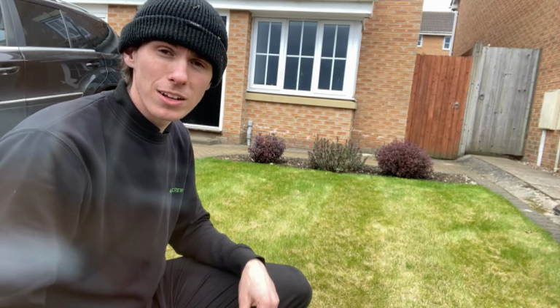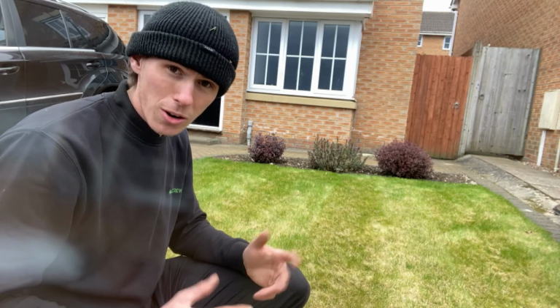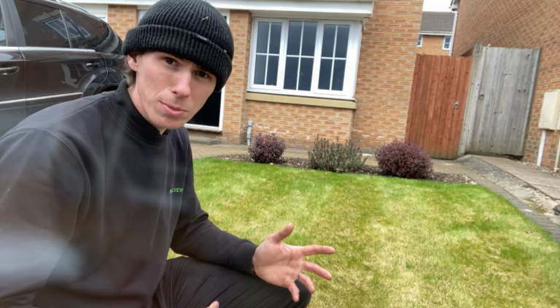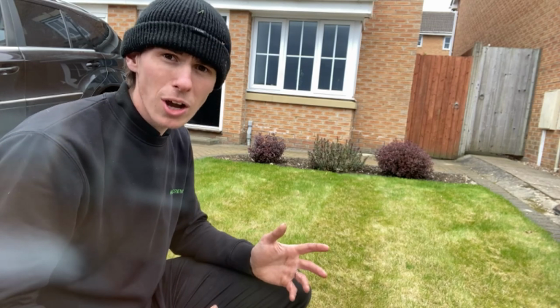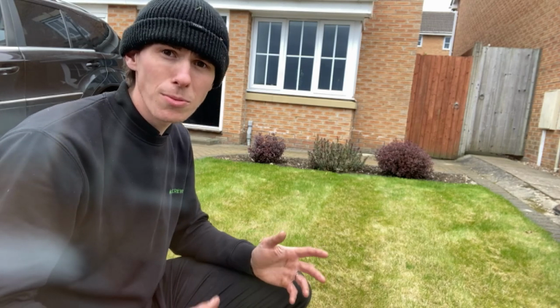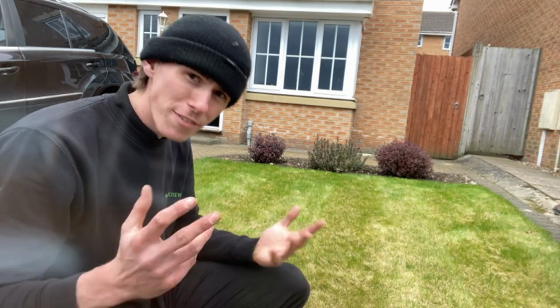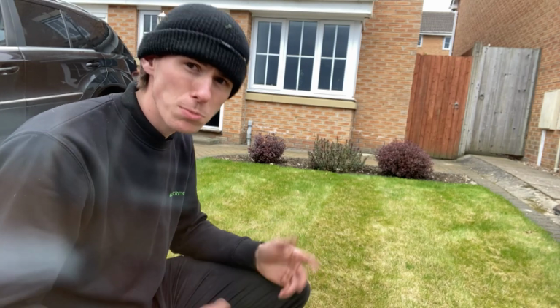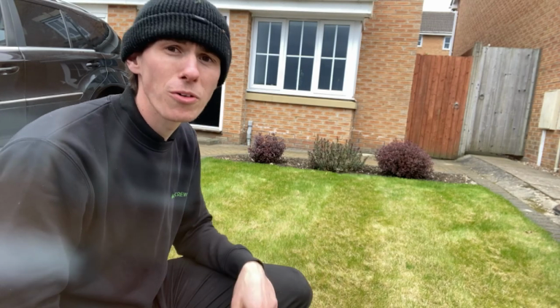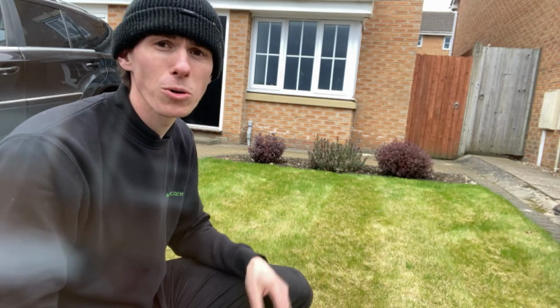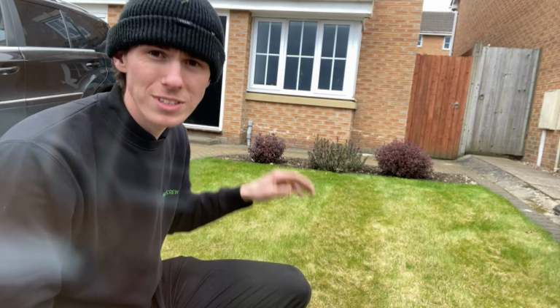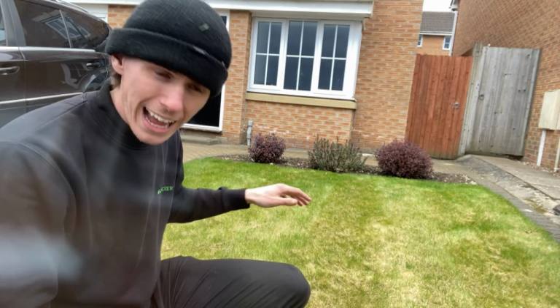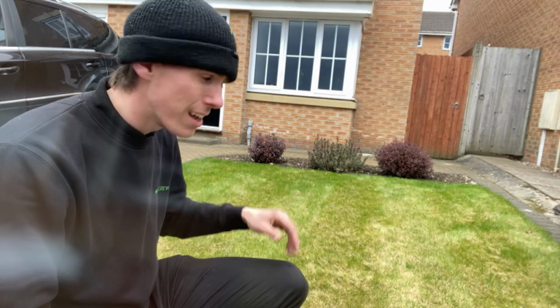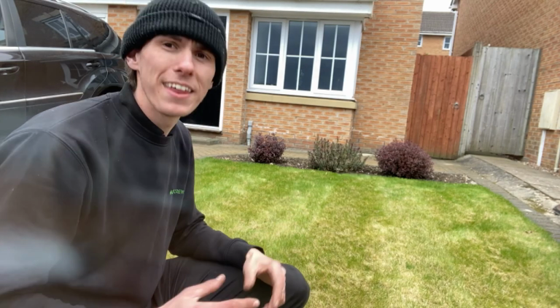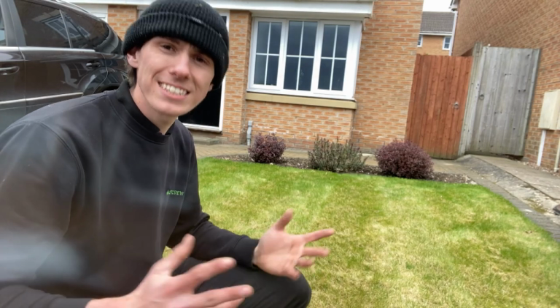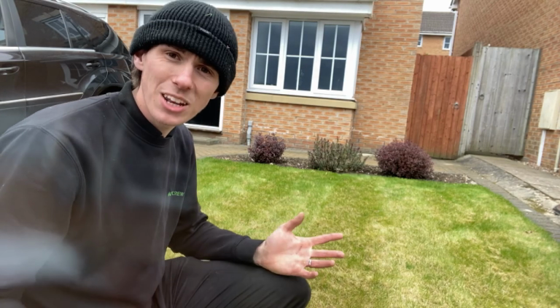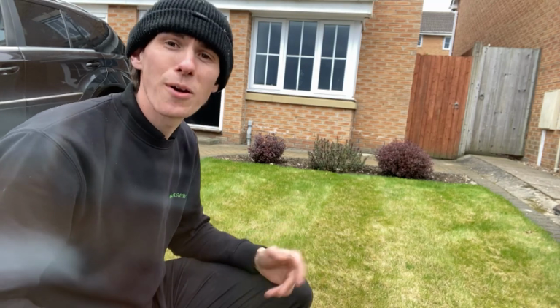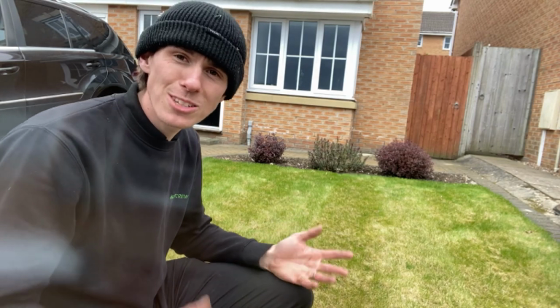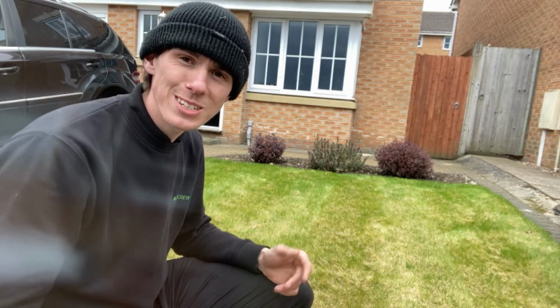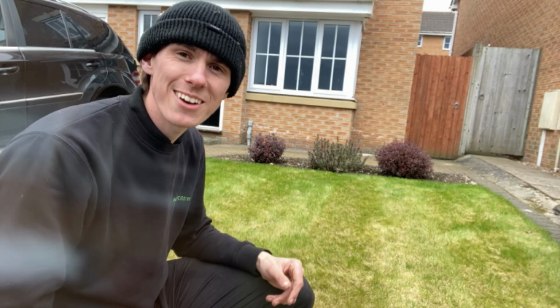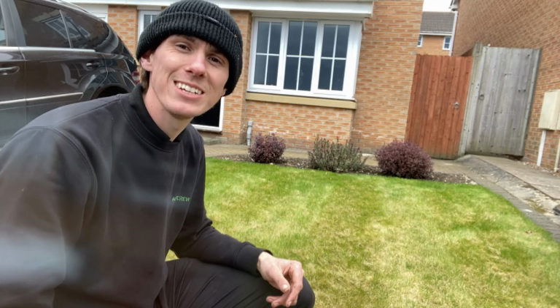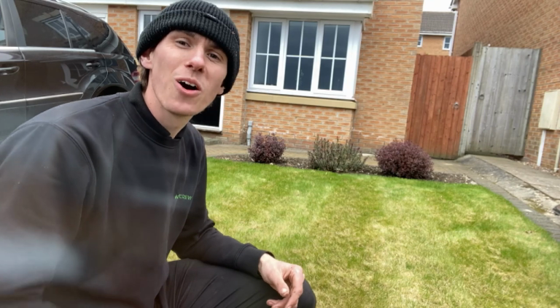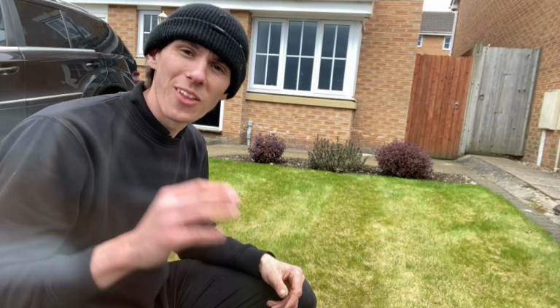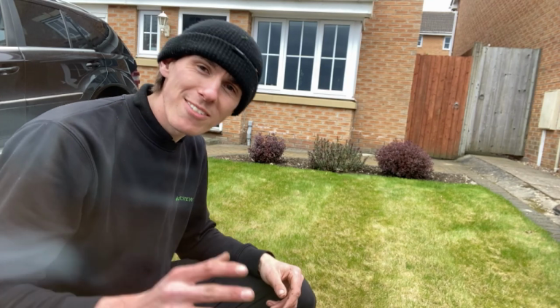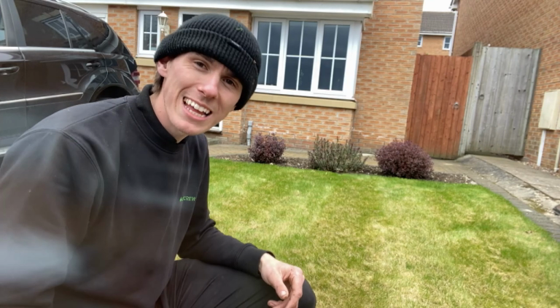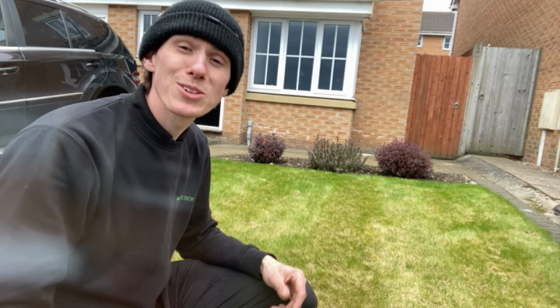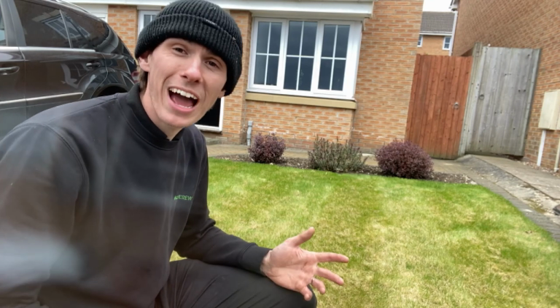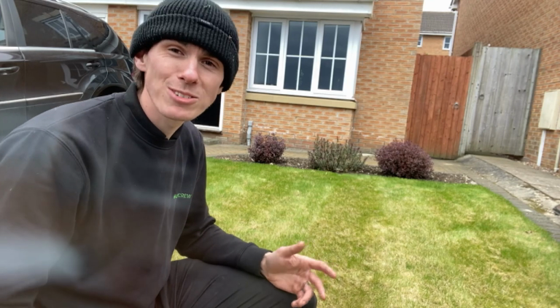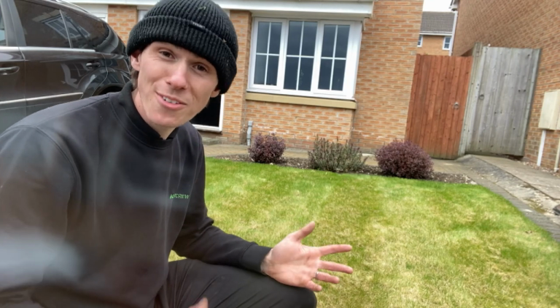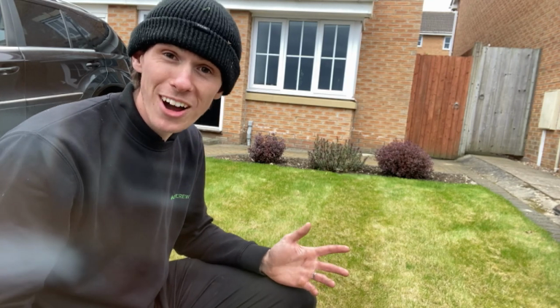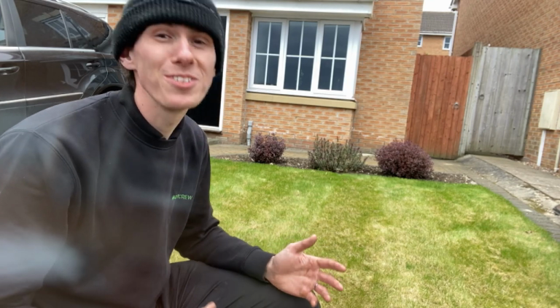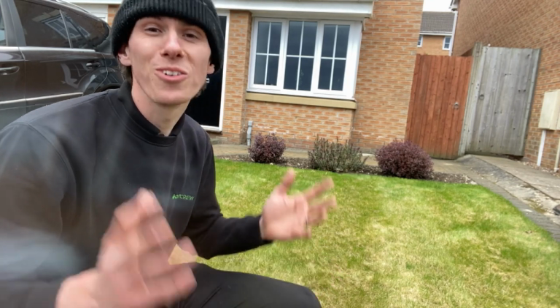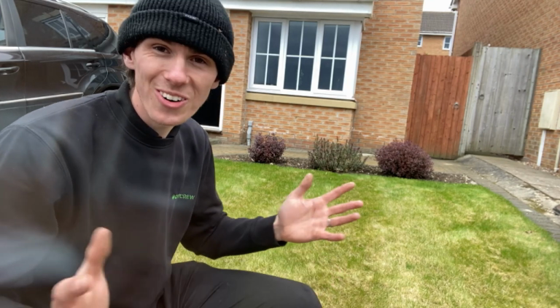I'm going to be showing you my first port of call today, and then this is going to go into a series on the other steps on how to revive your lawn.